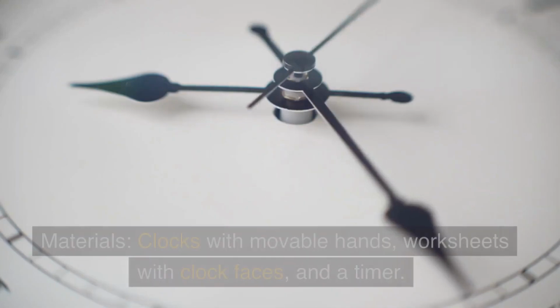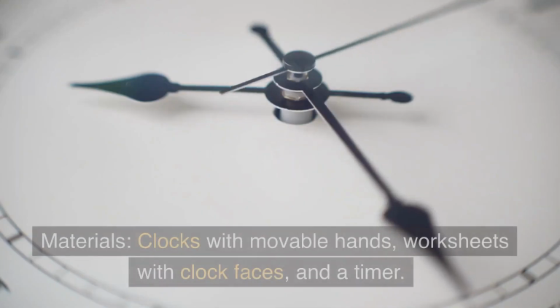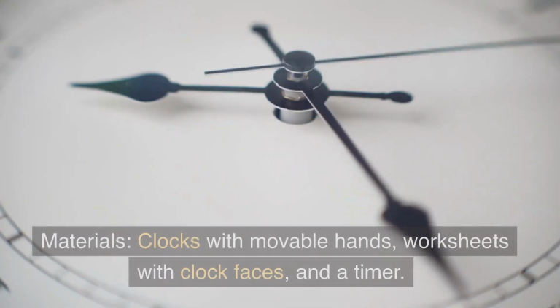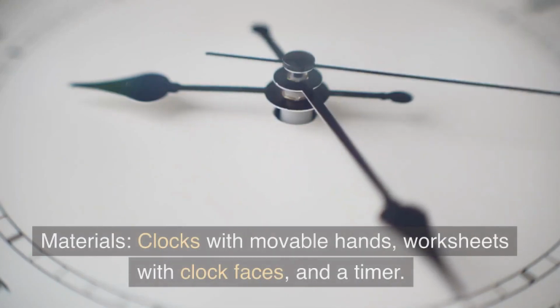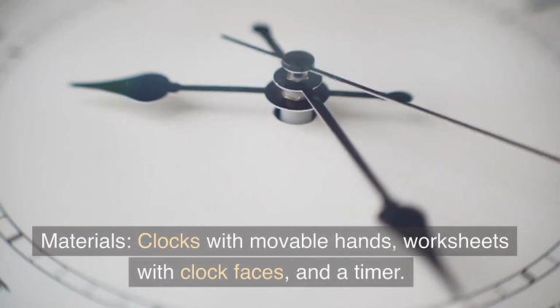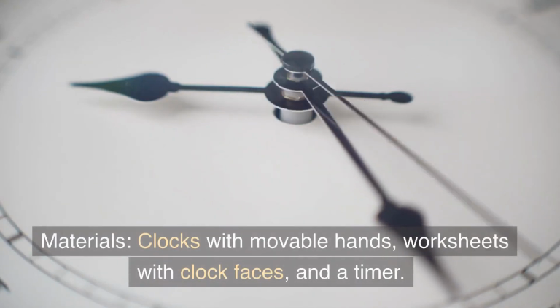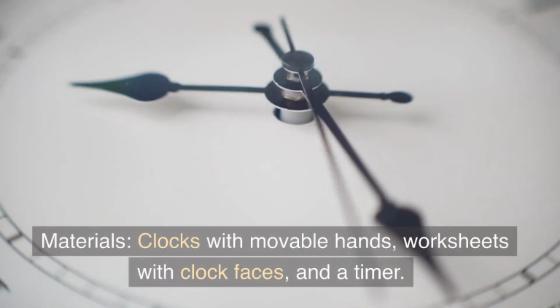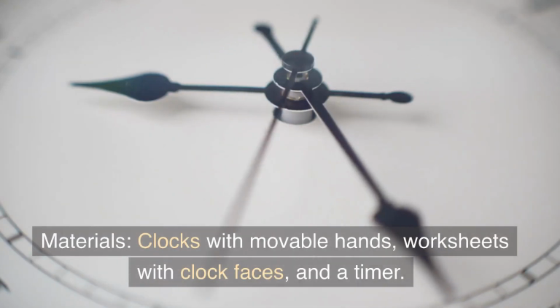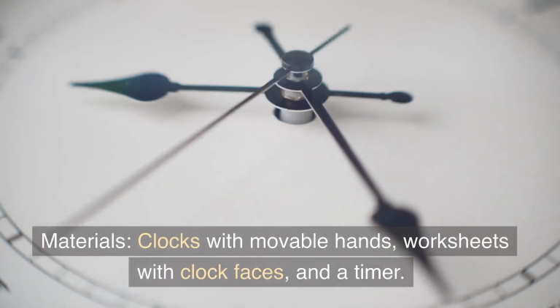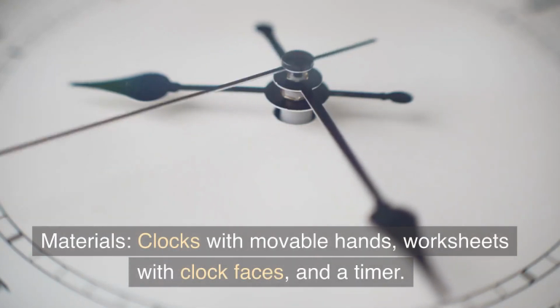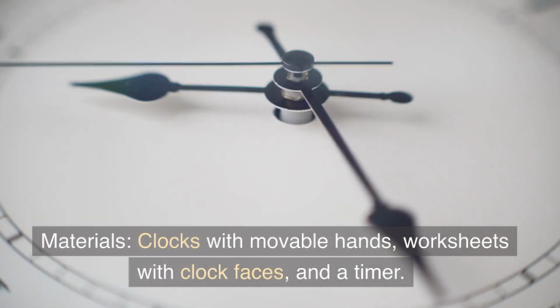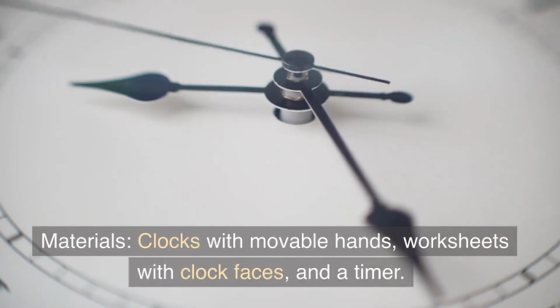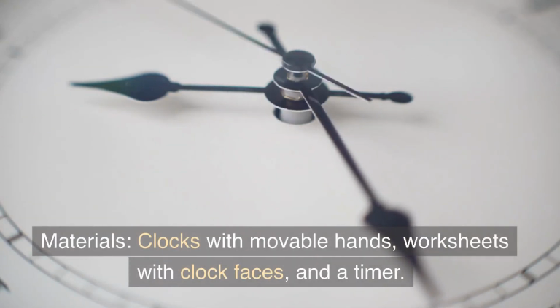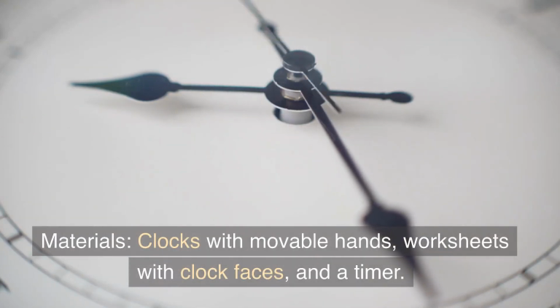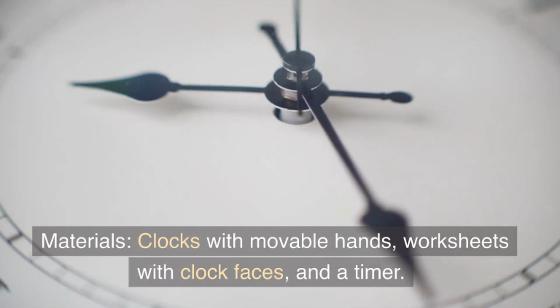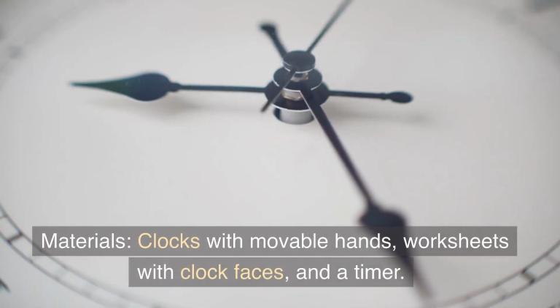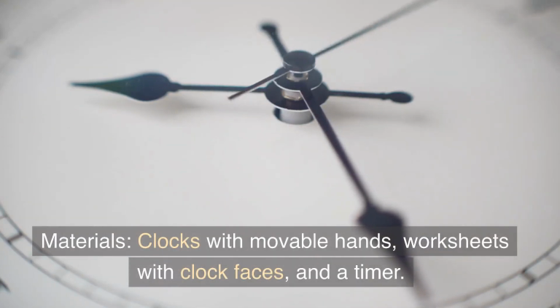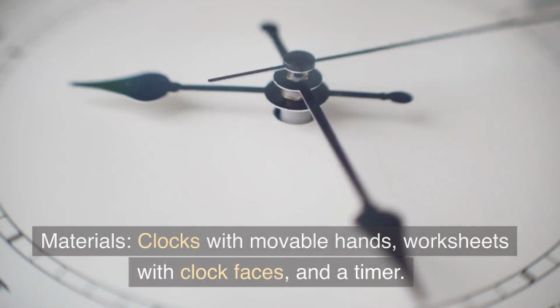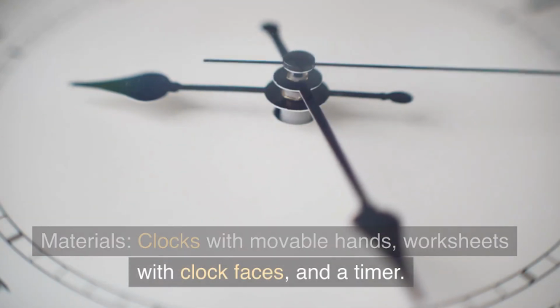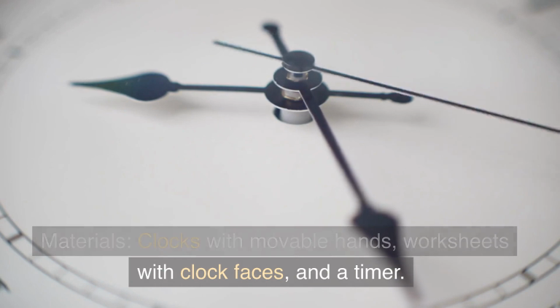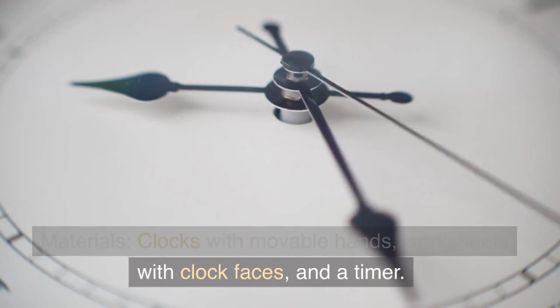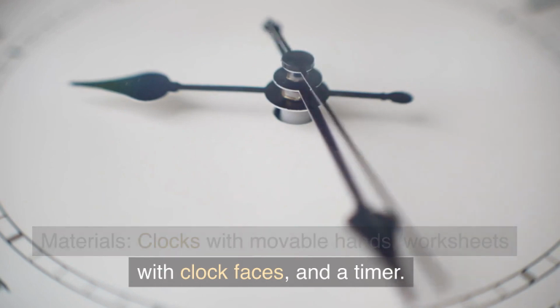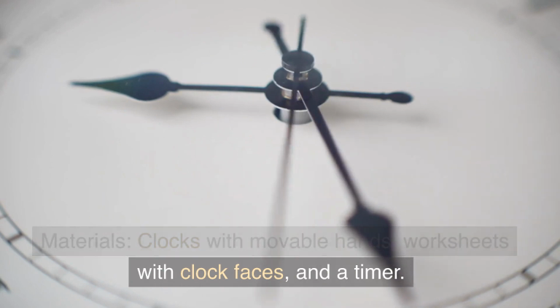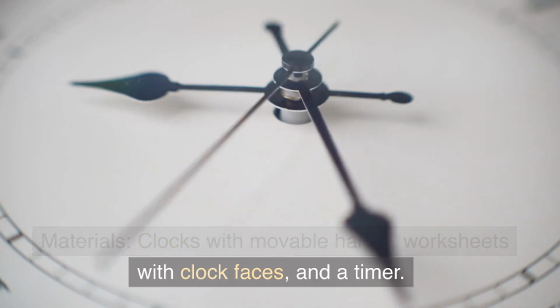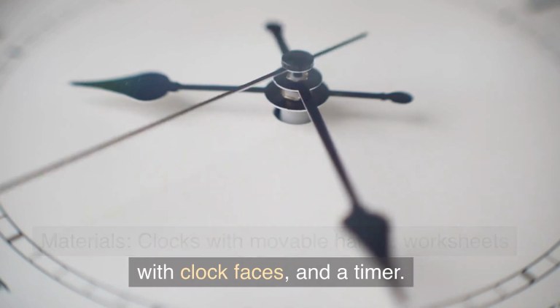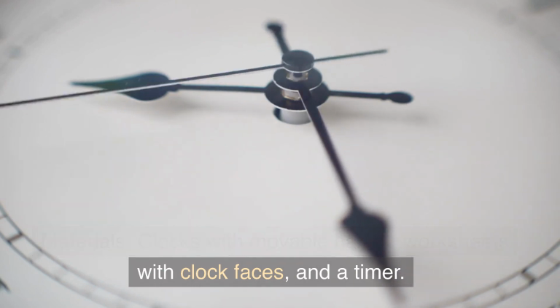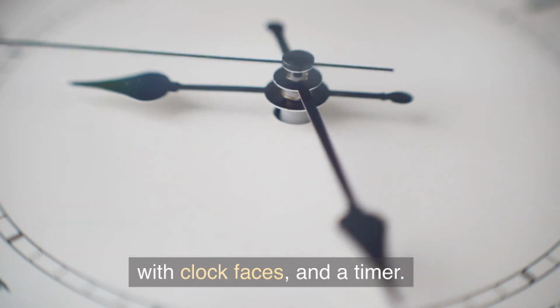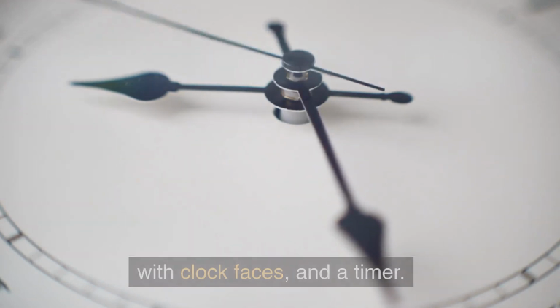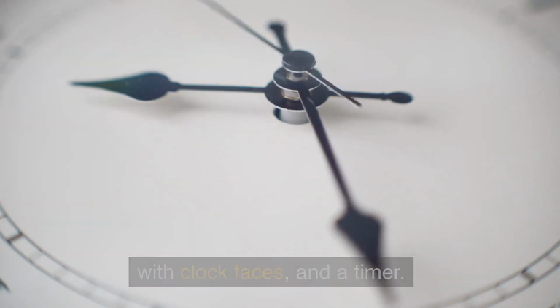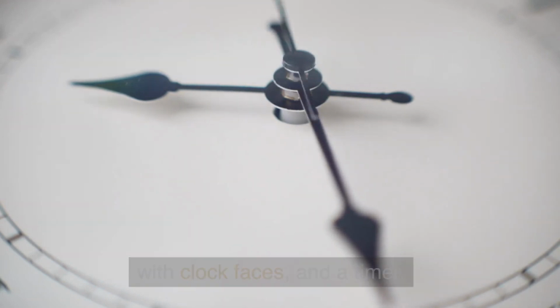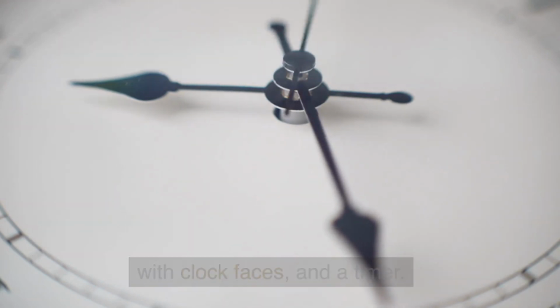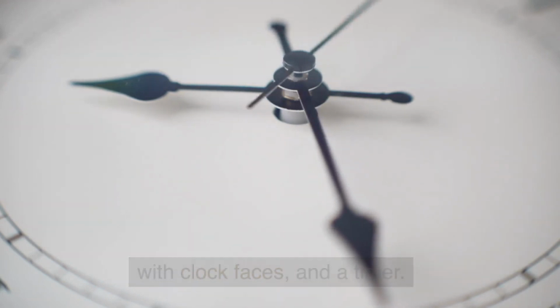Materials: clocks with movable hands, worksheets with clock faces, and a timer.